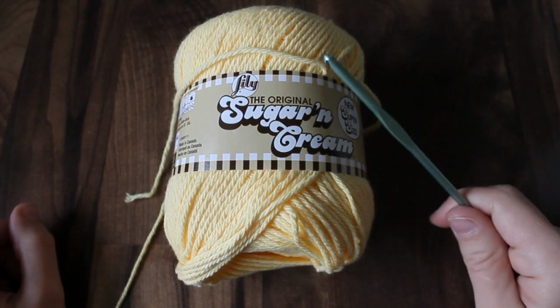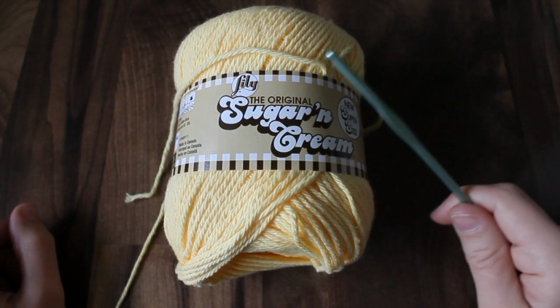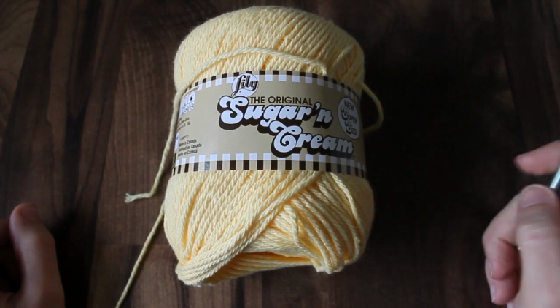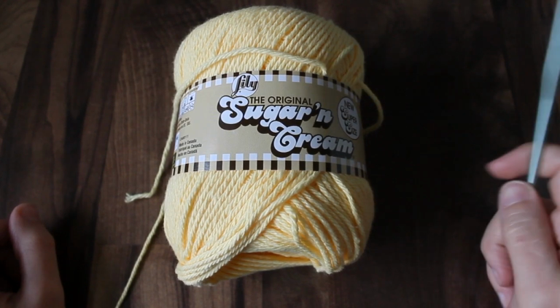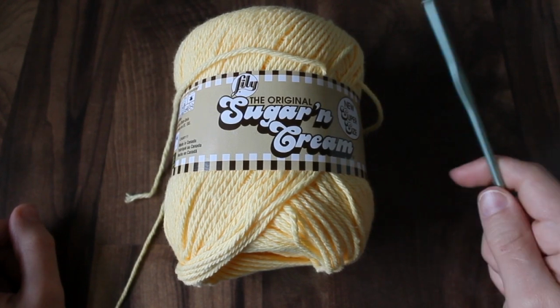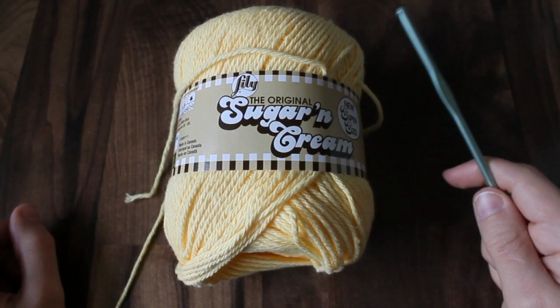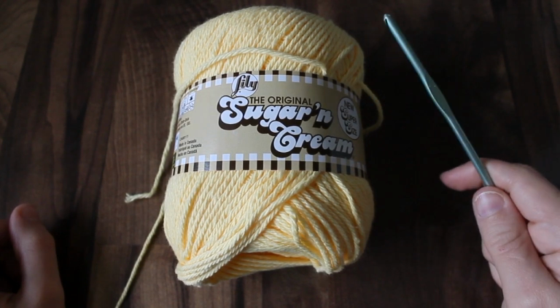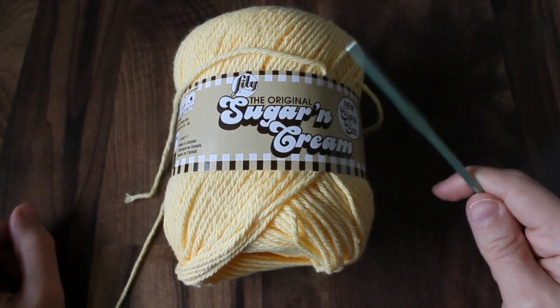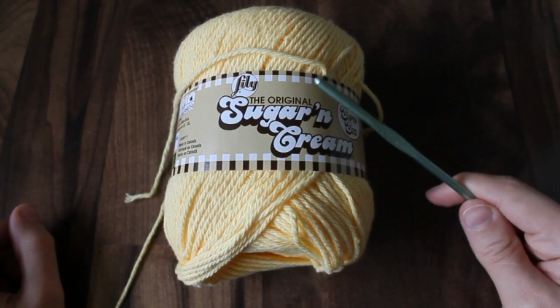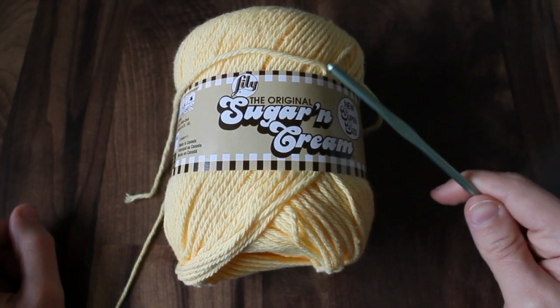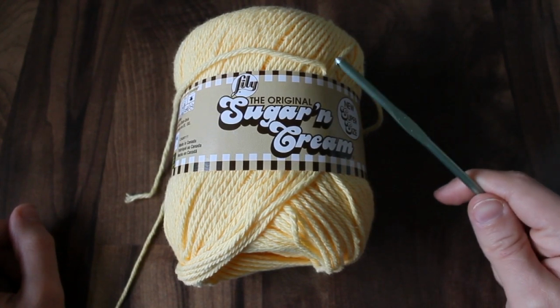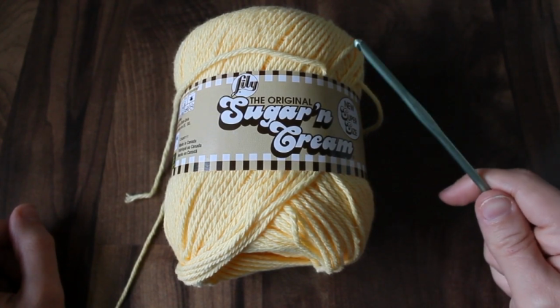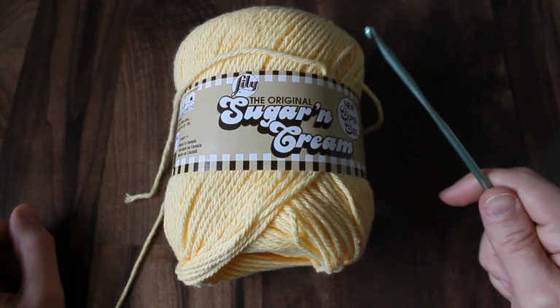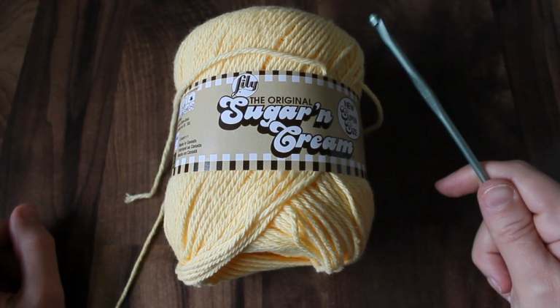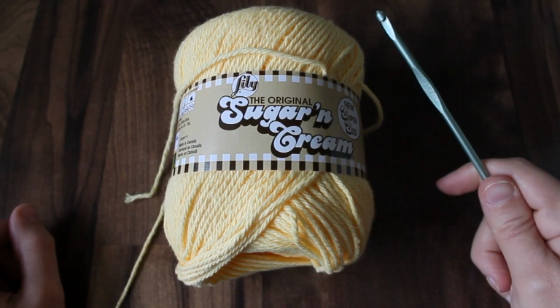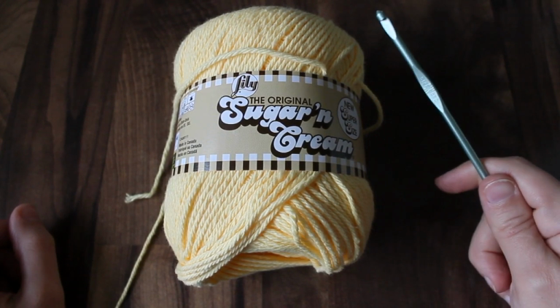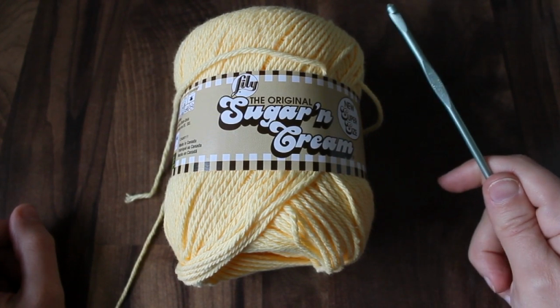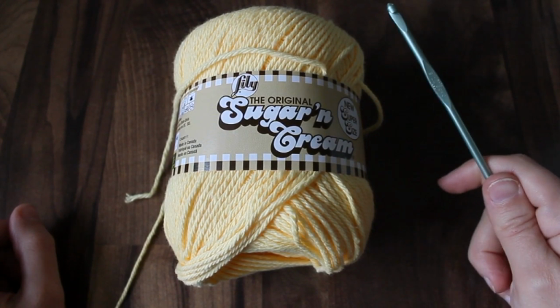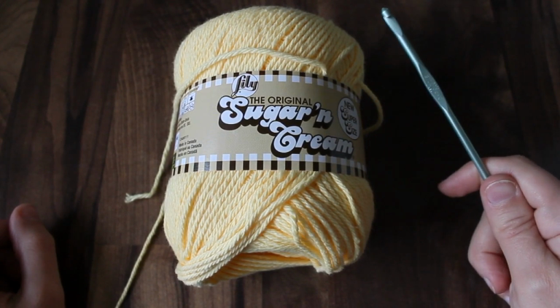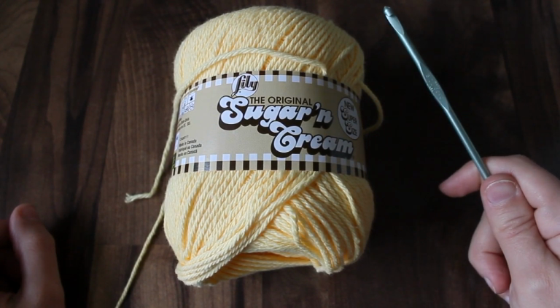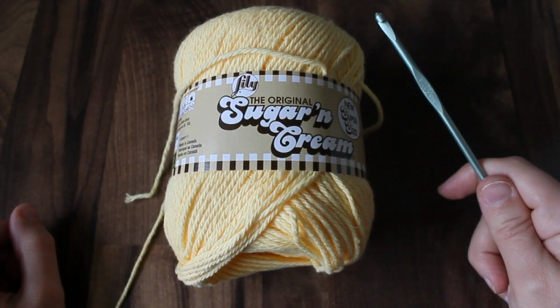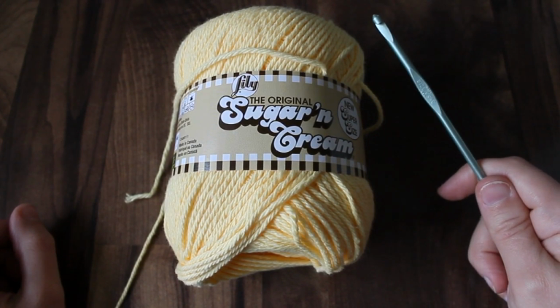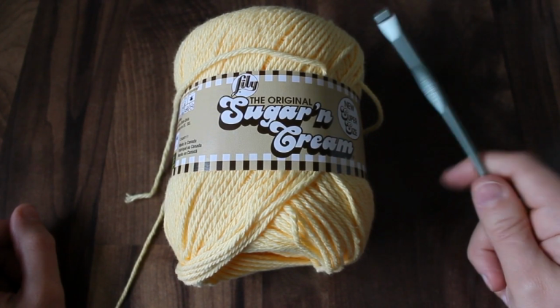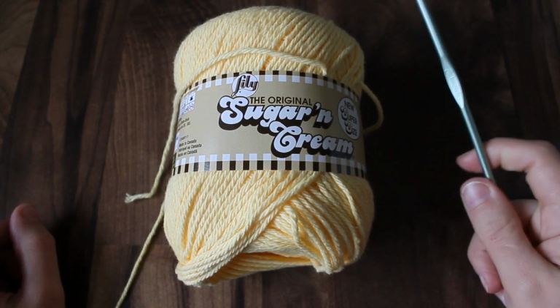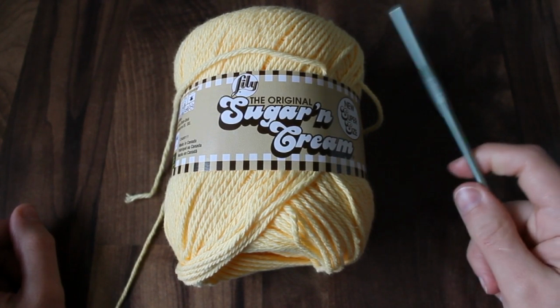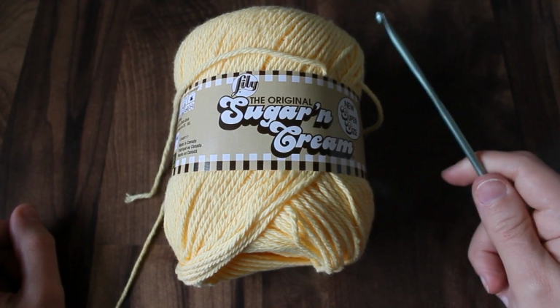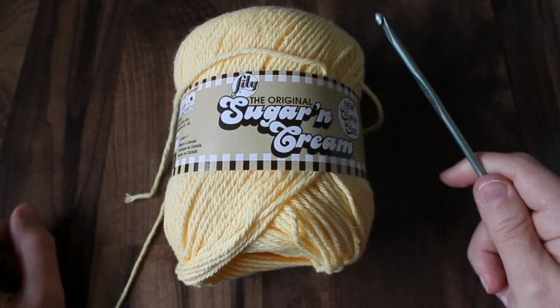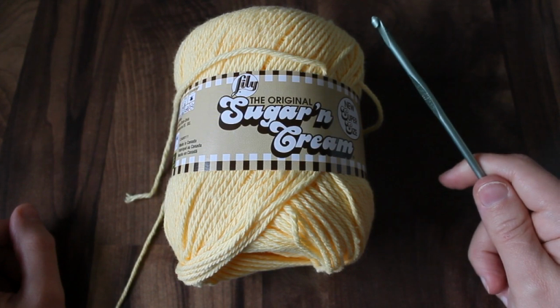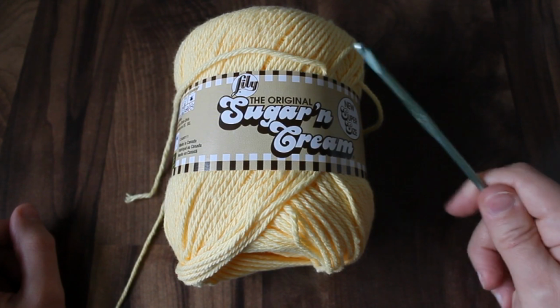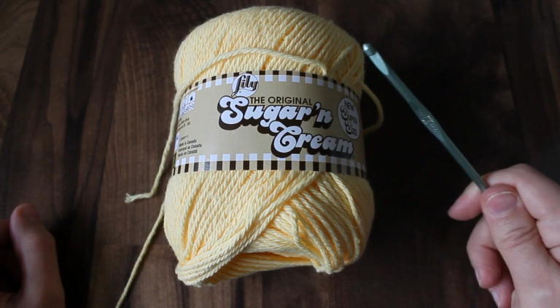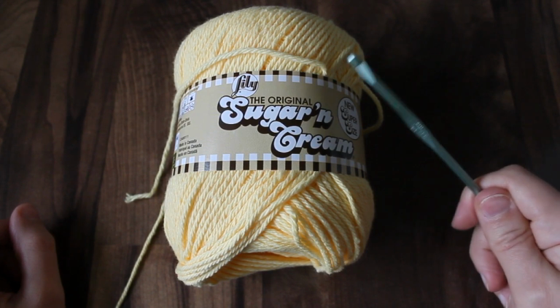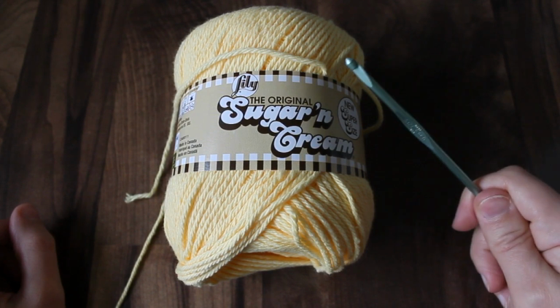To make this project, I'm using cotton yarn and a size G crochet hook, but any similar sized hook would work.